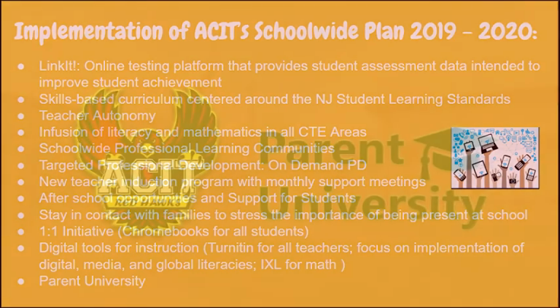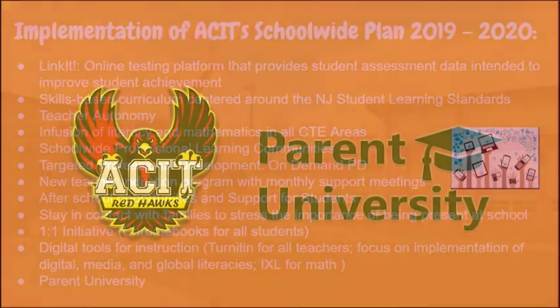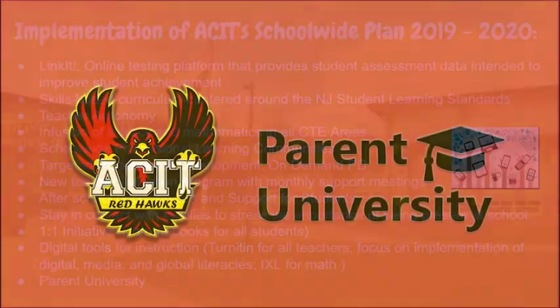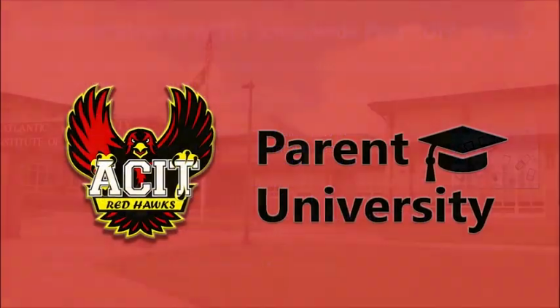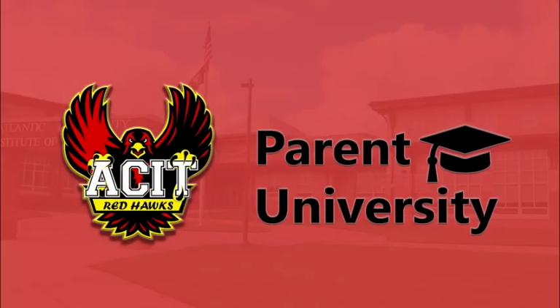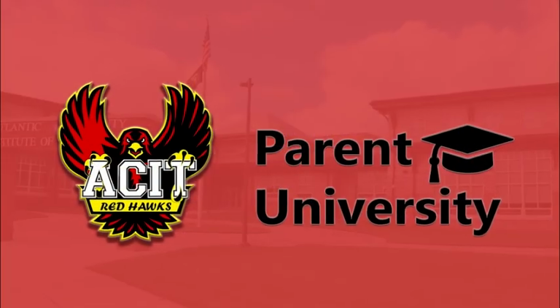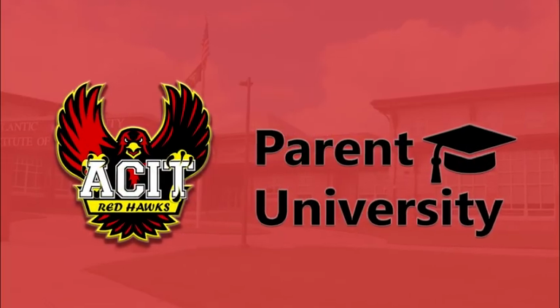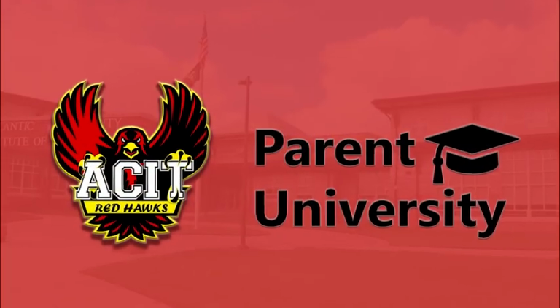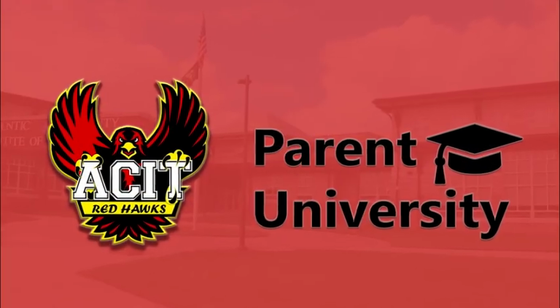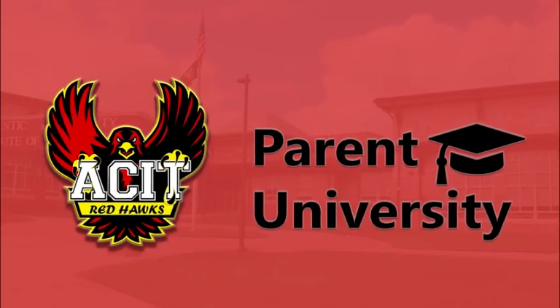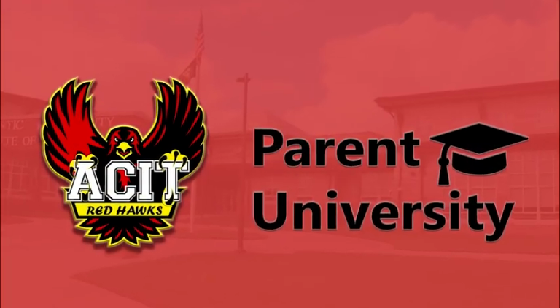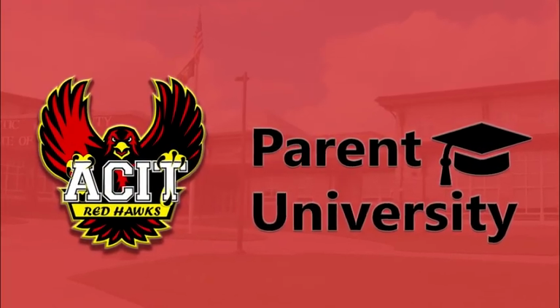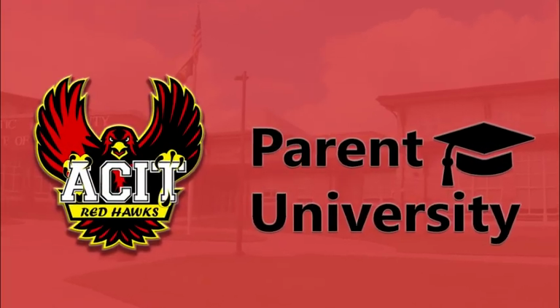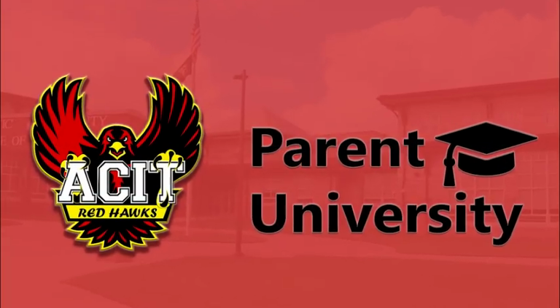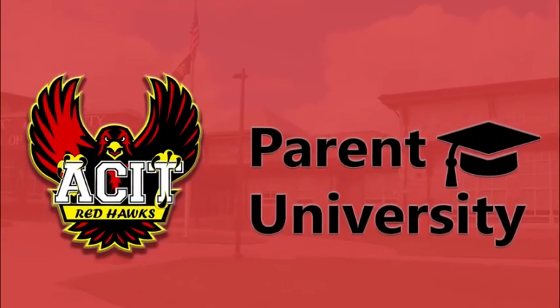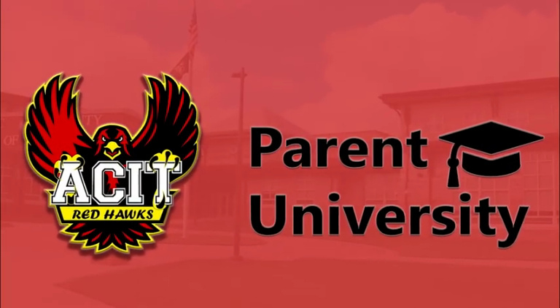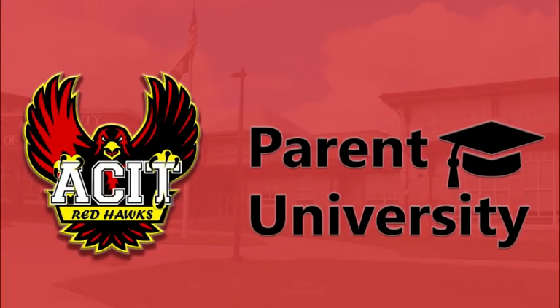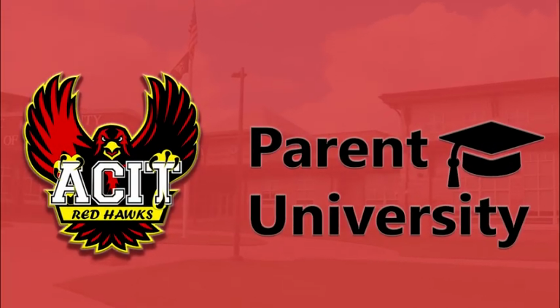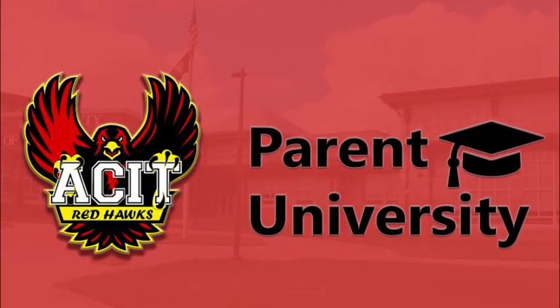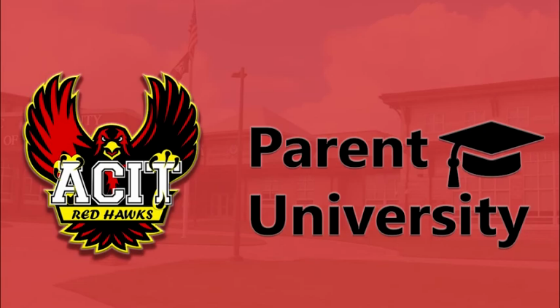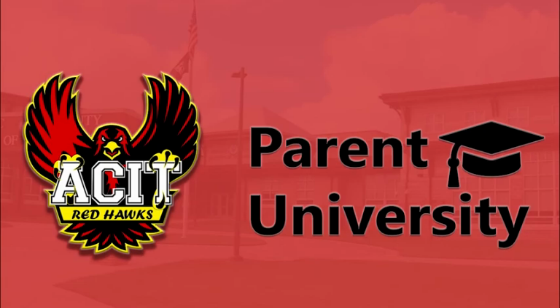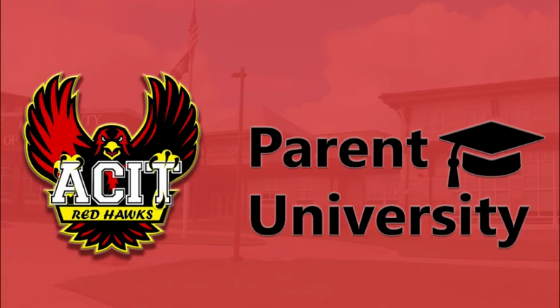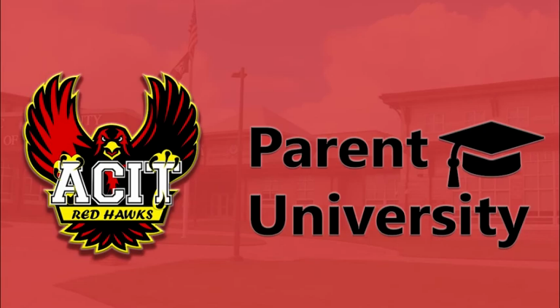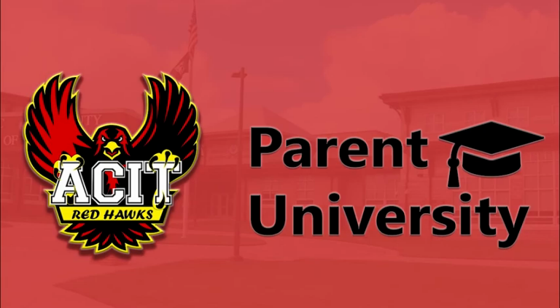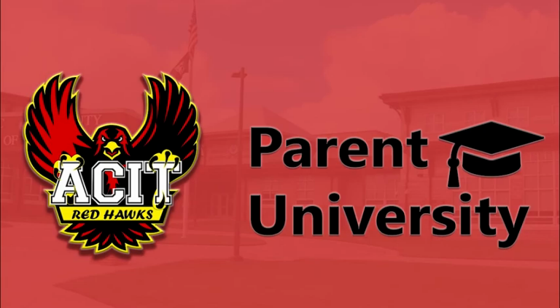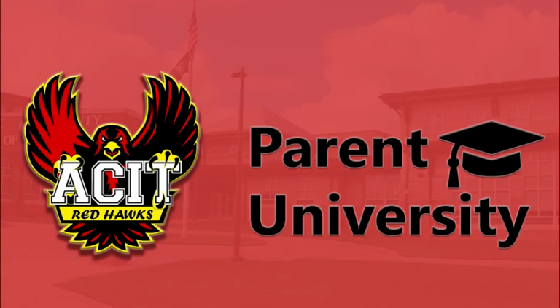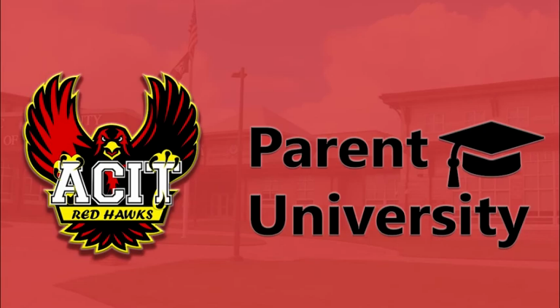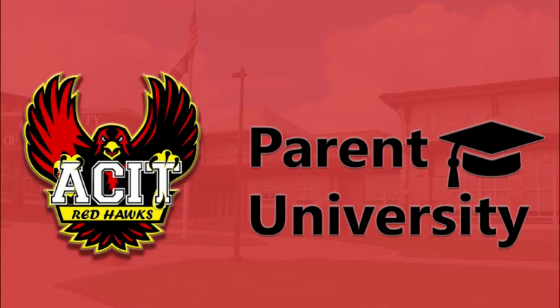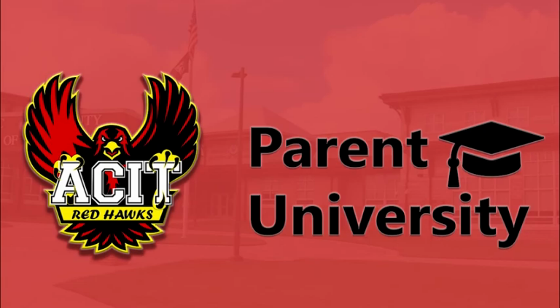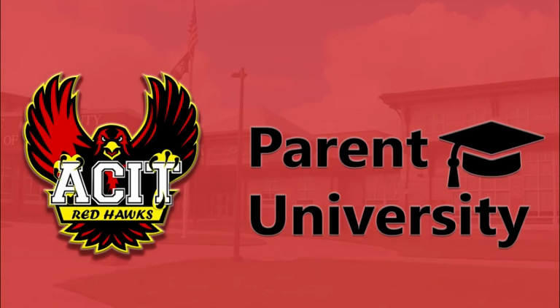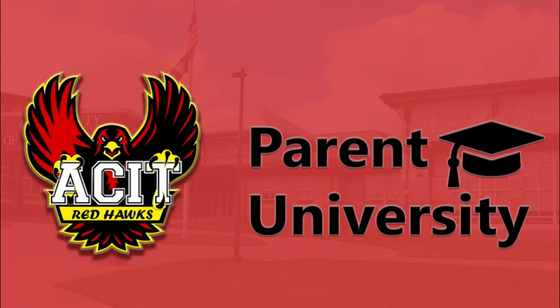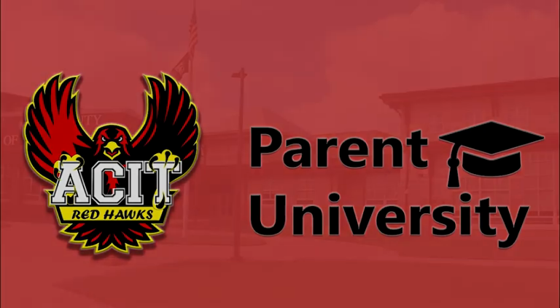Thank you so much for watching Parent University. I hope you gained some insight about what goes on here at ACIT.